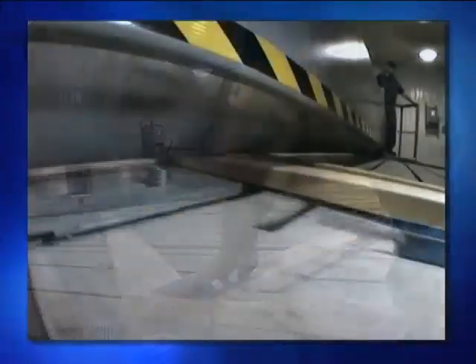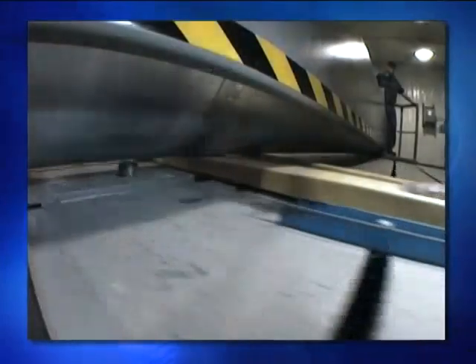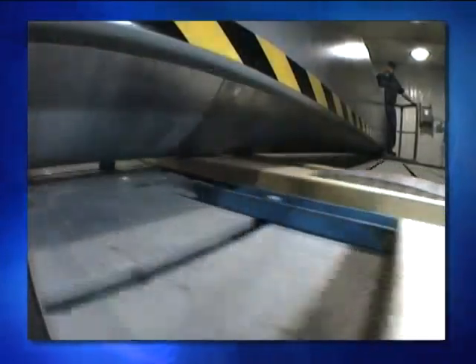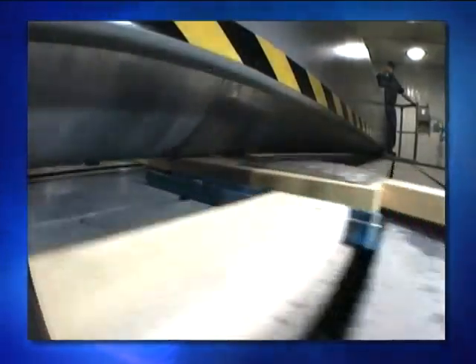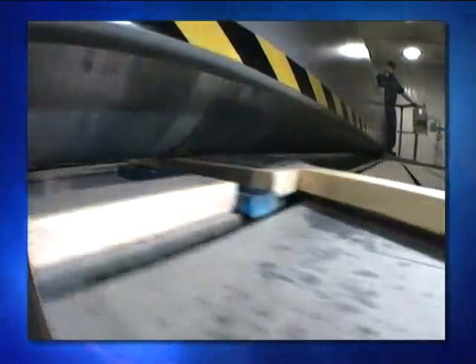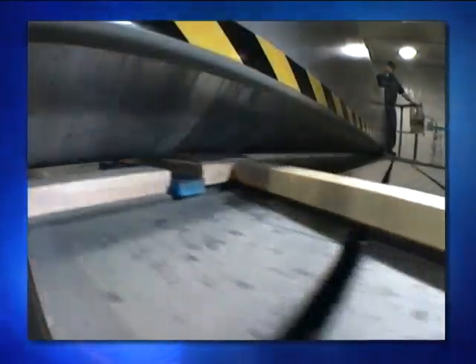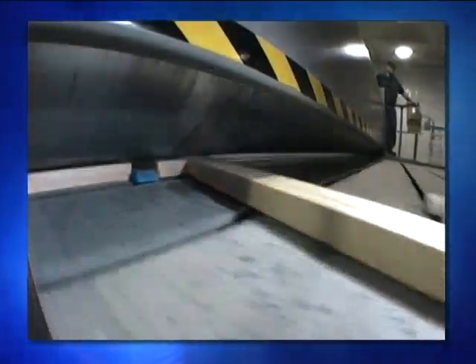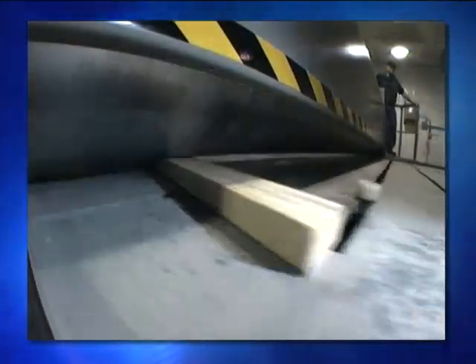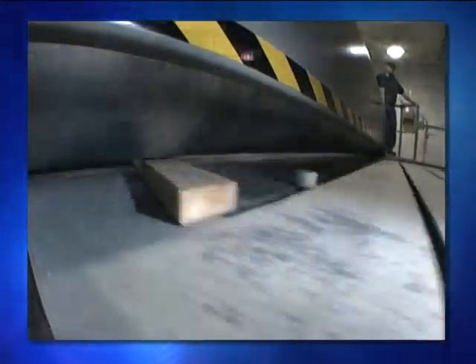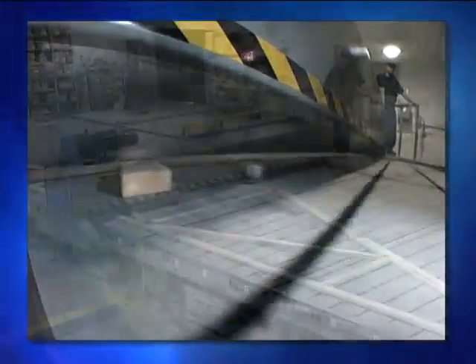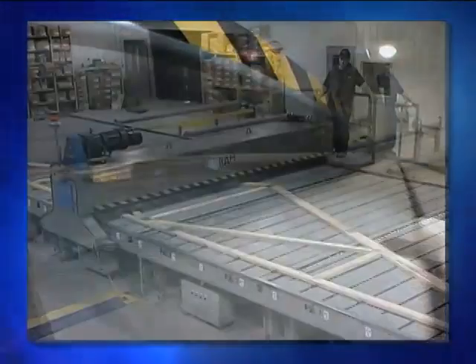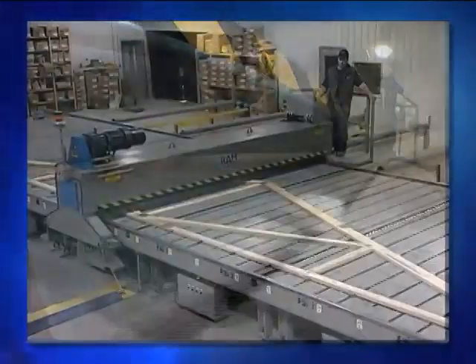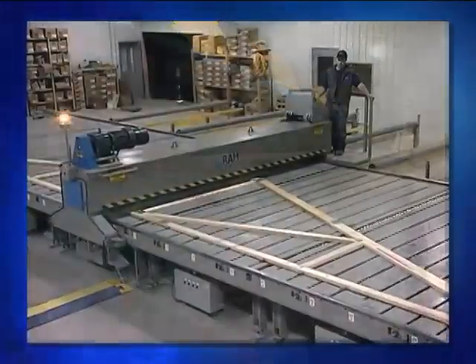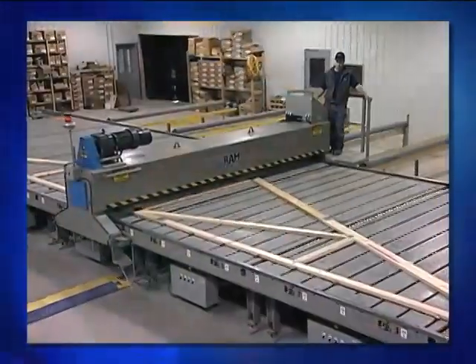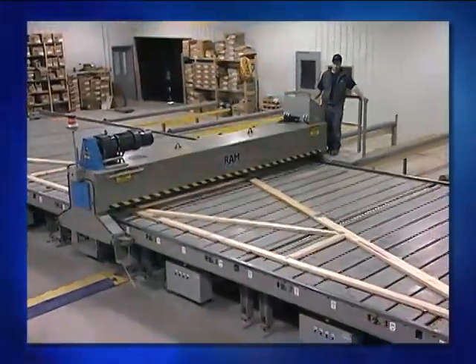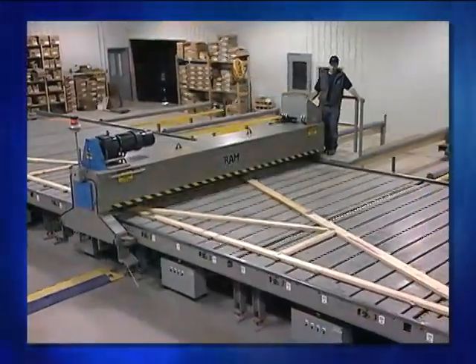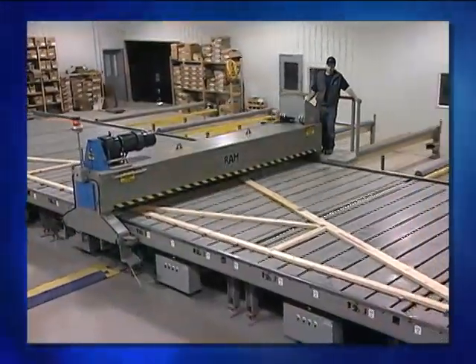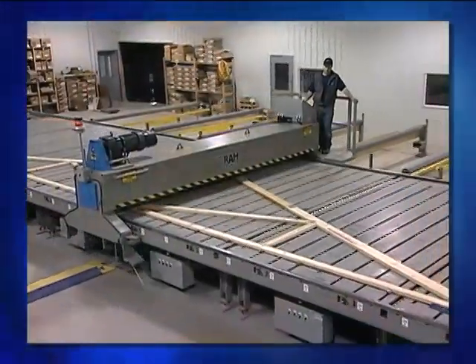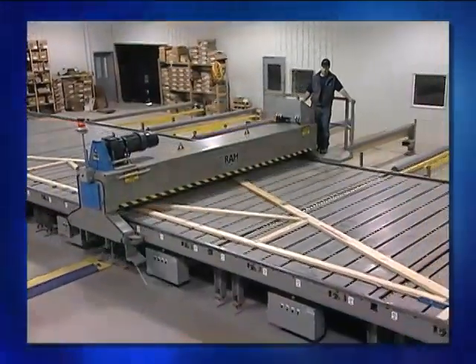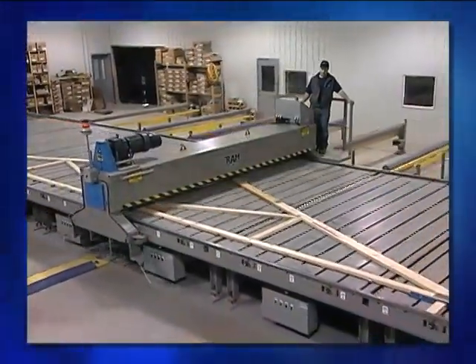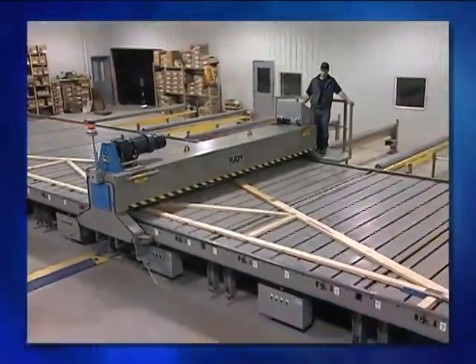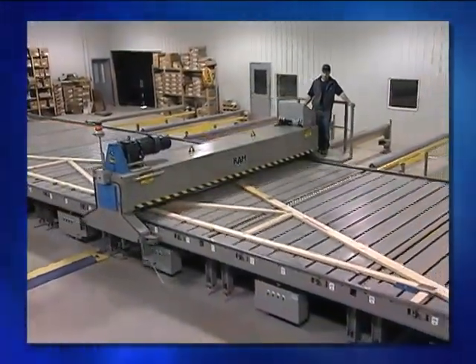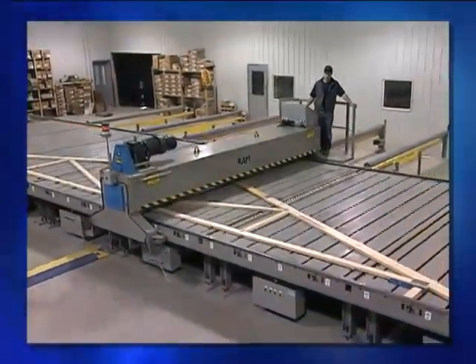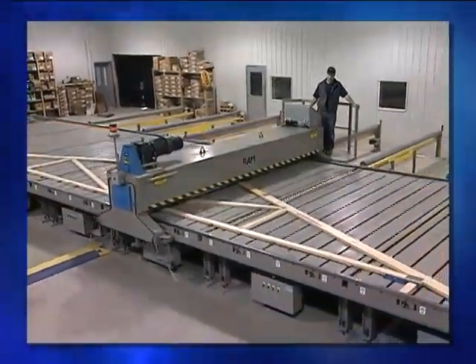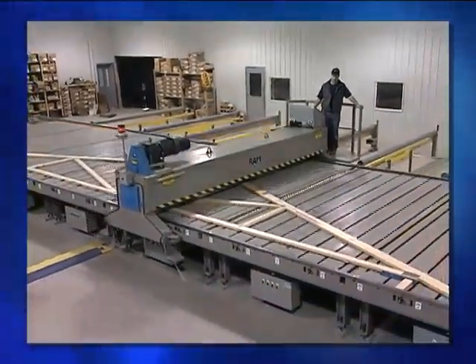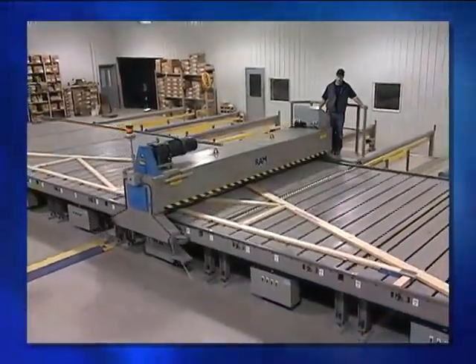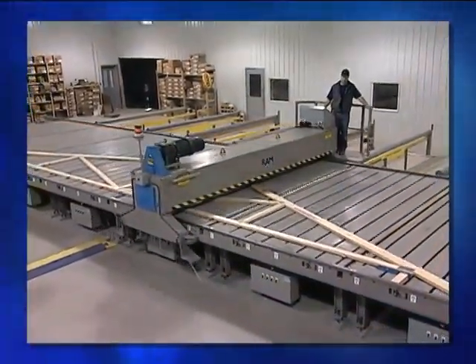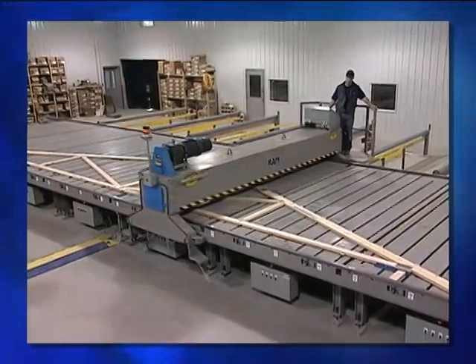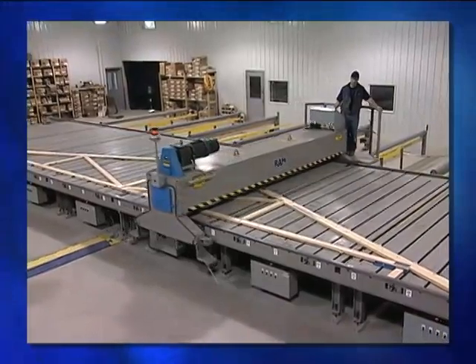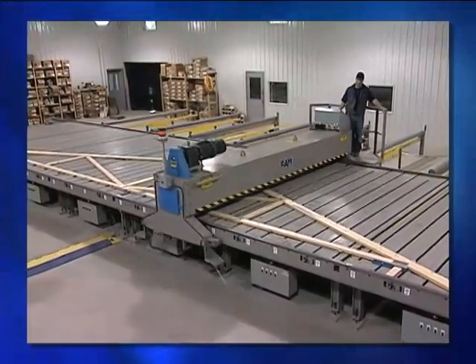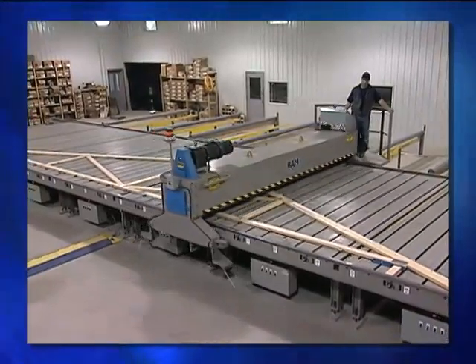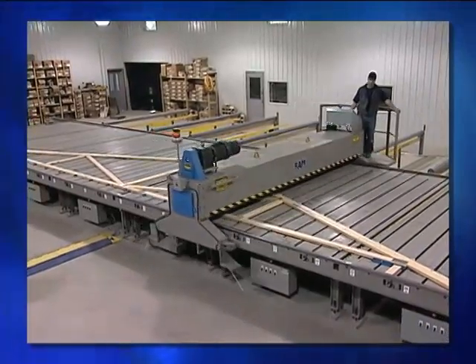Then a large roller press passes over the truss, setting the connector plates under thousands of pounds of pressure.